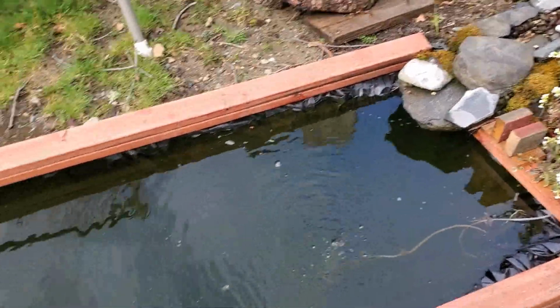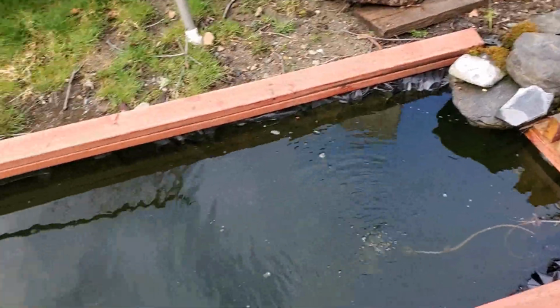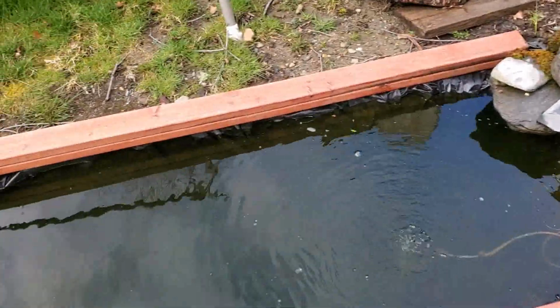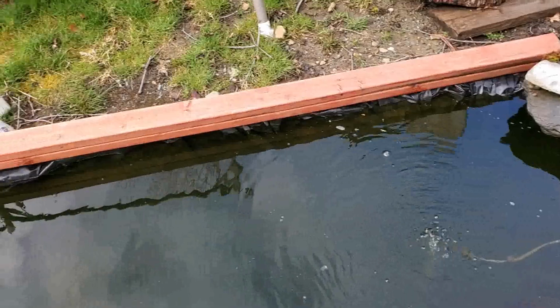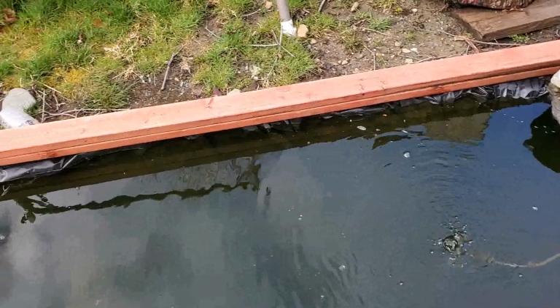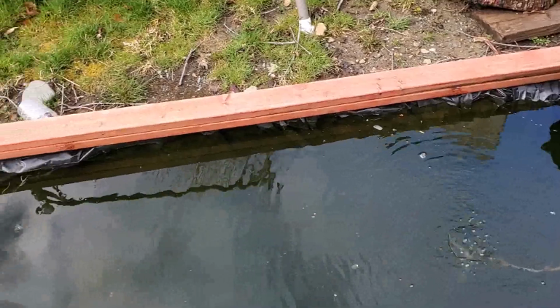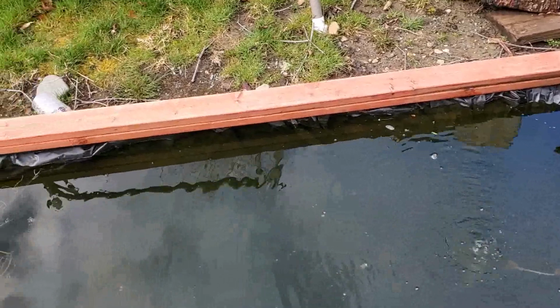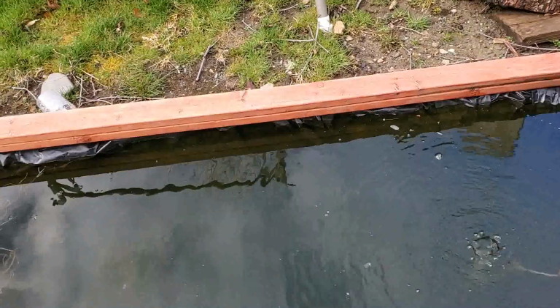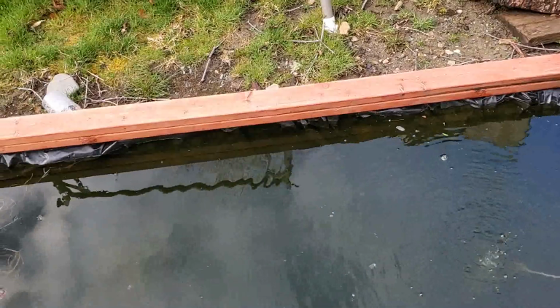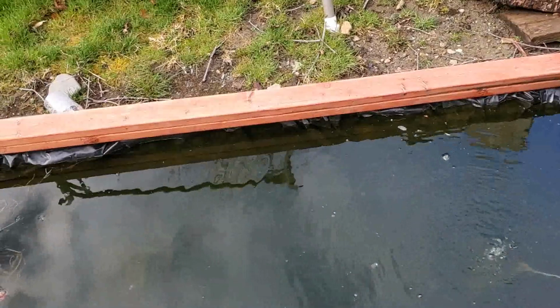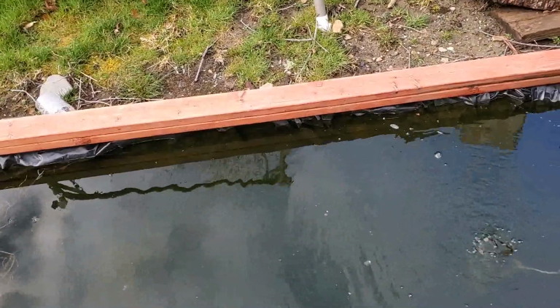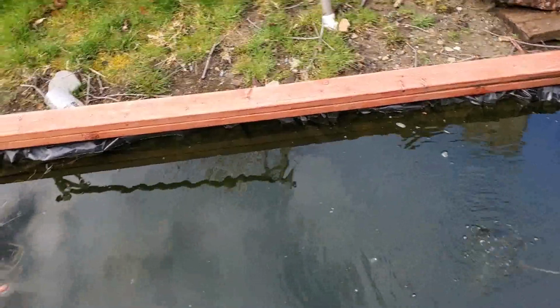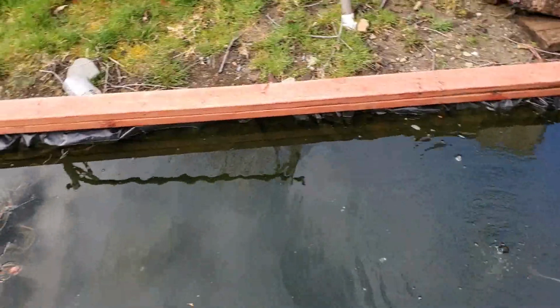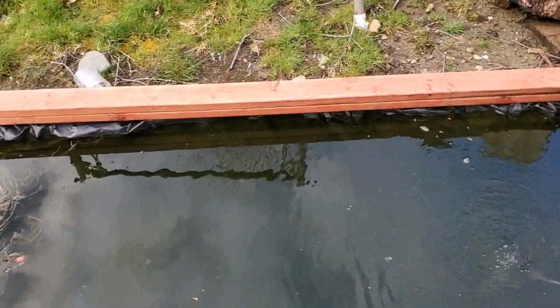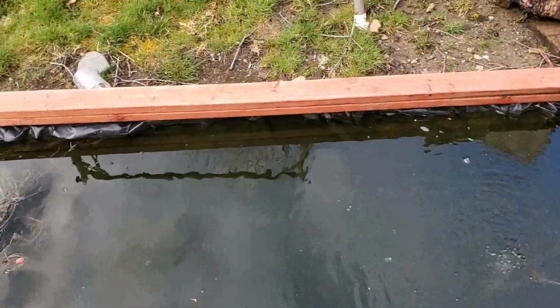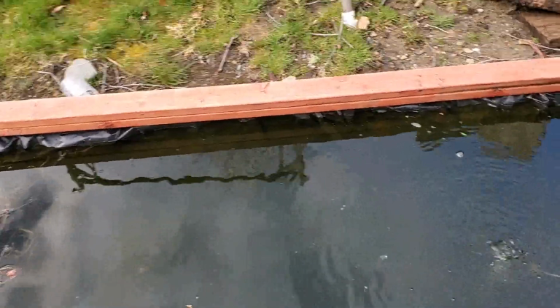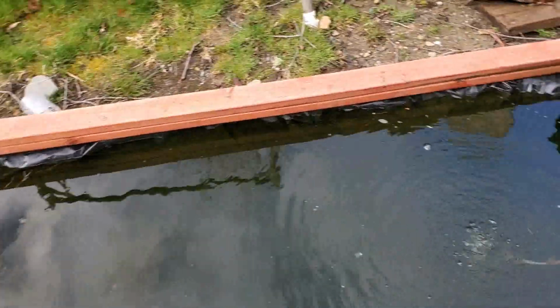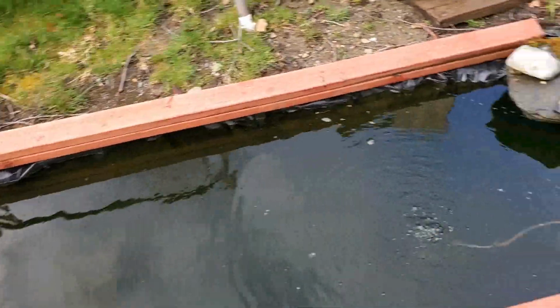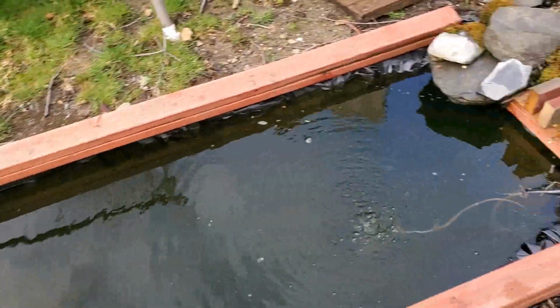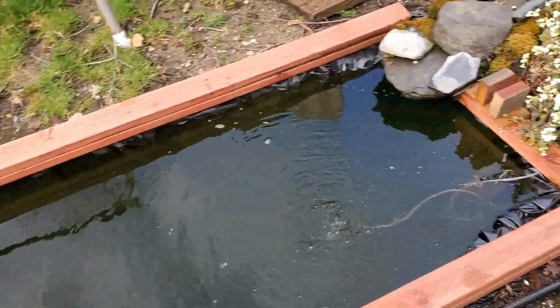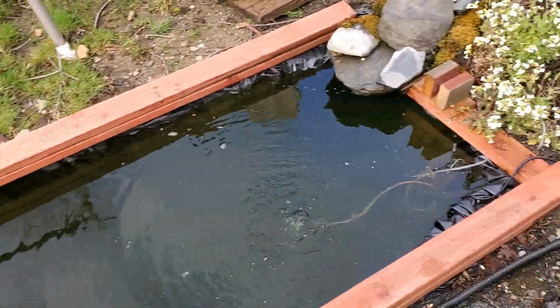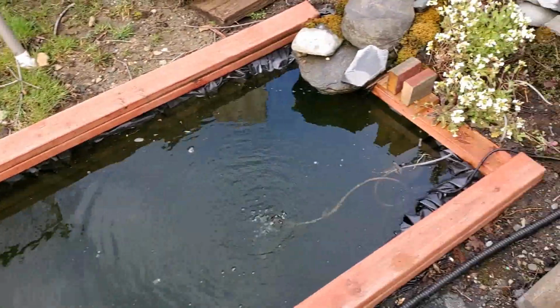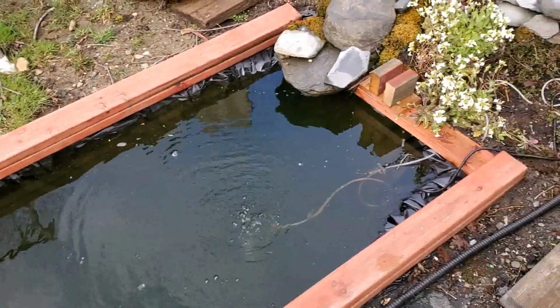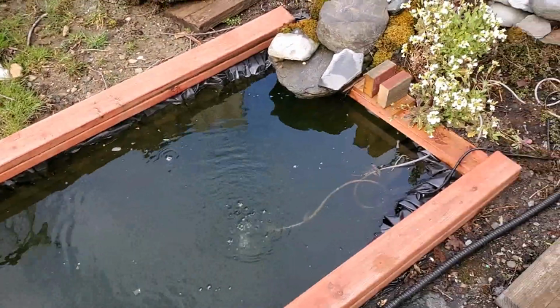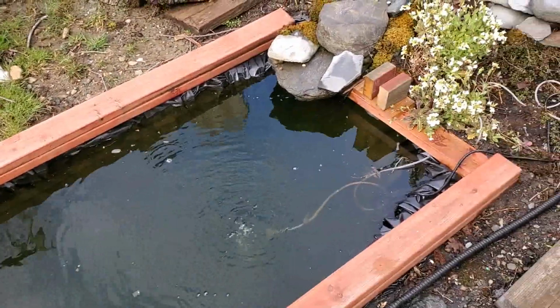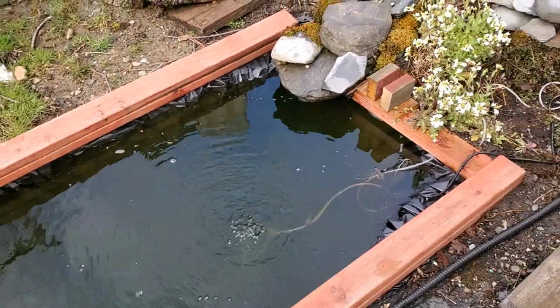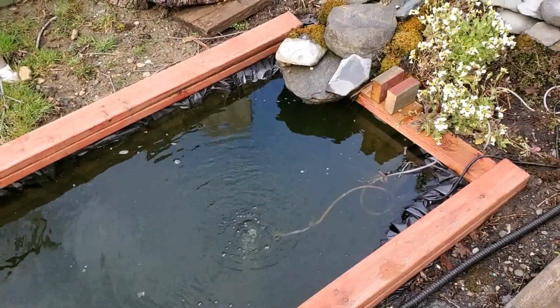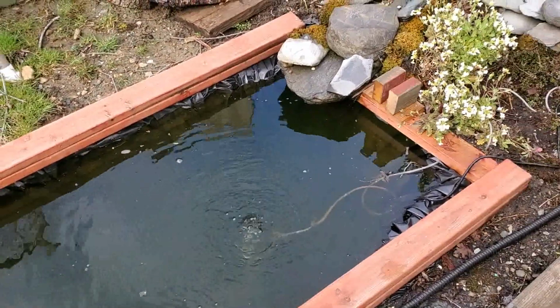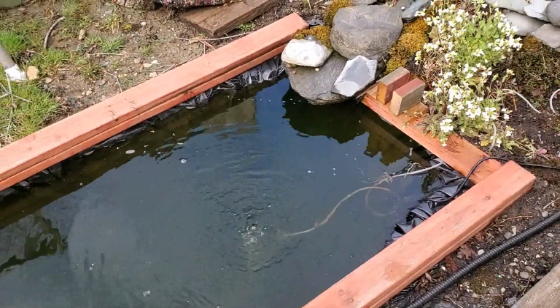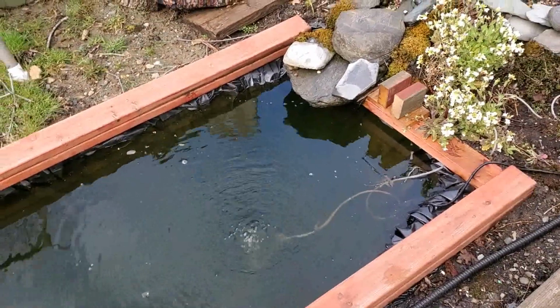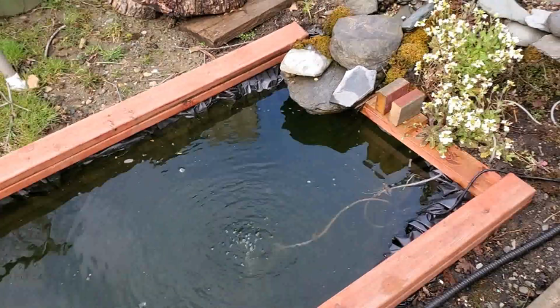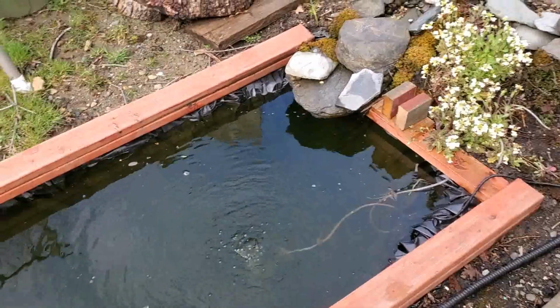I've figured out where it's leaking, and then it'll be good for the summer.